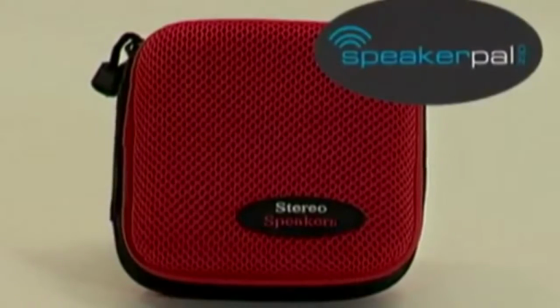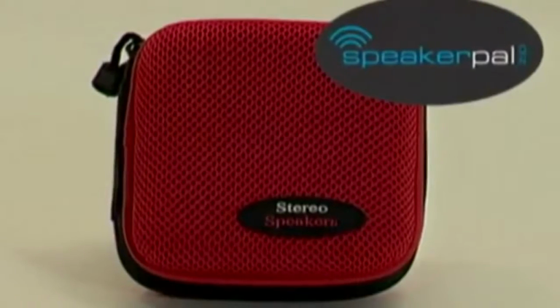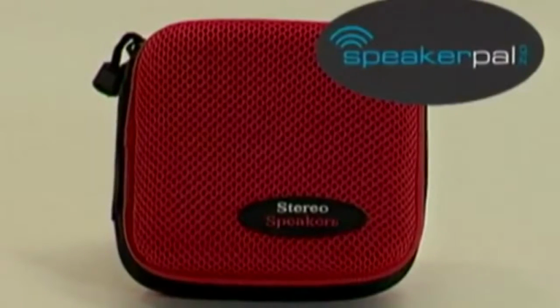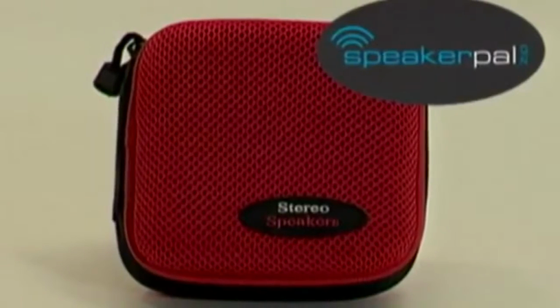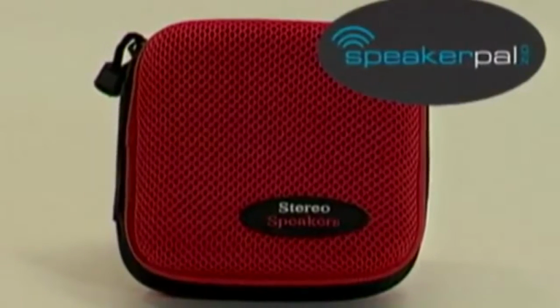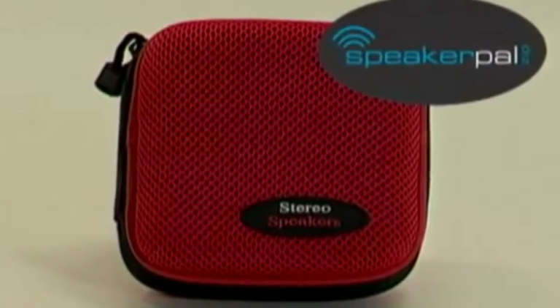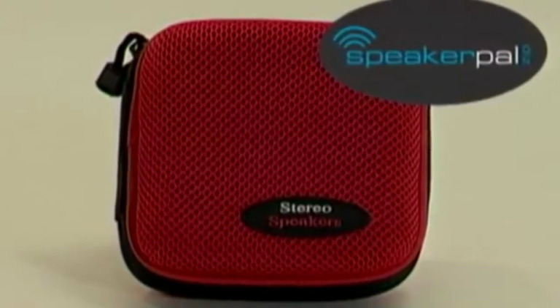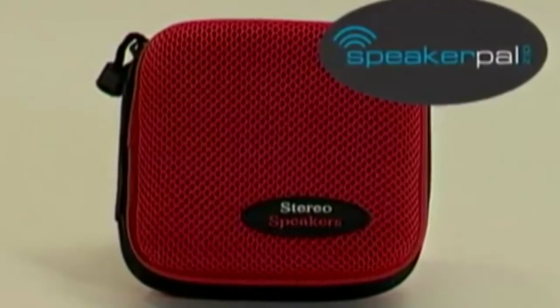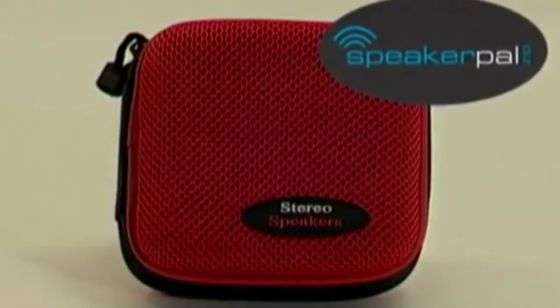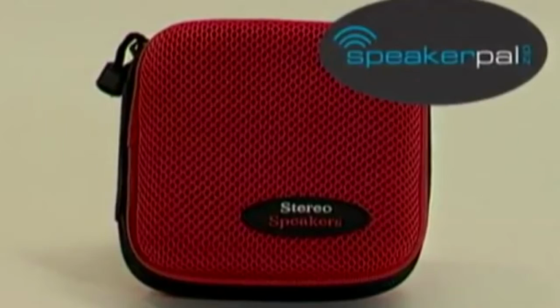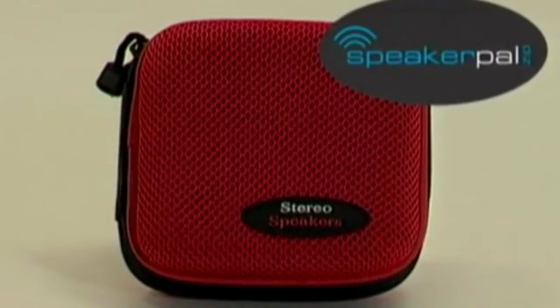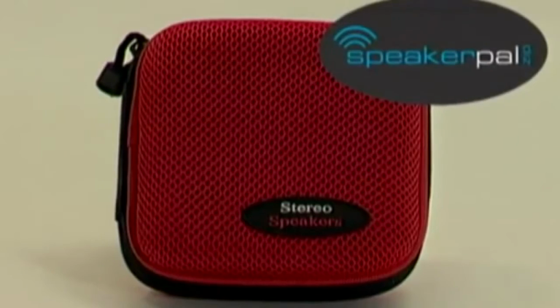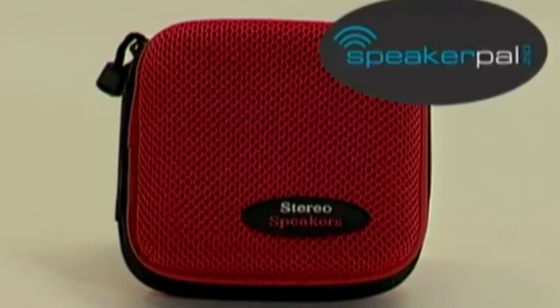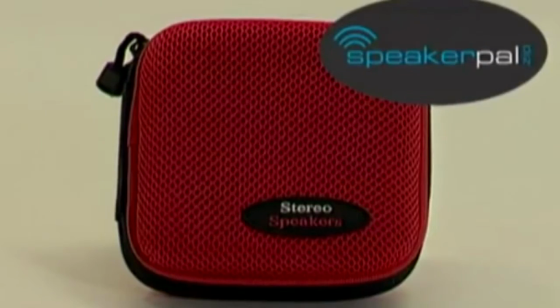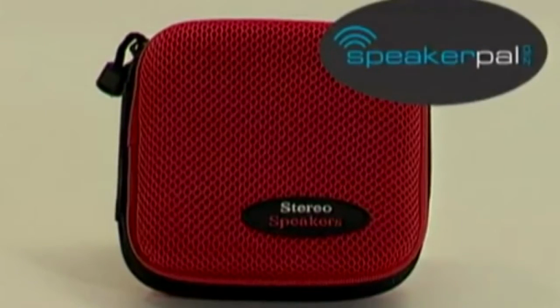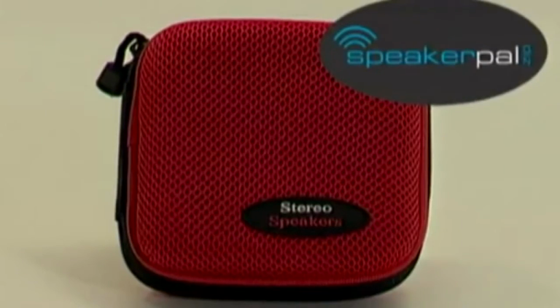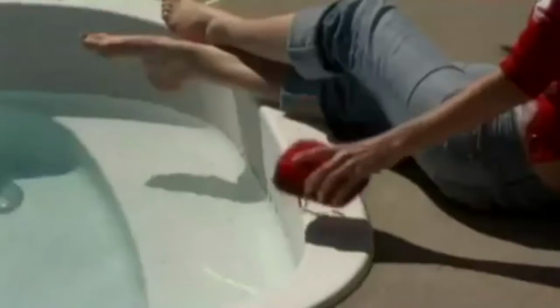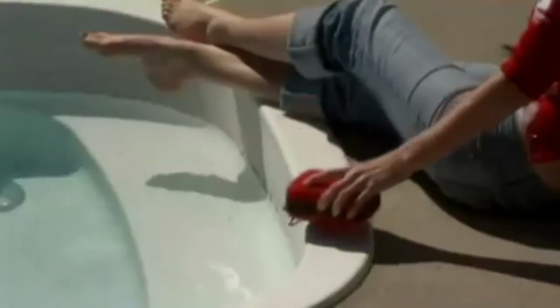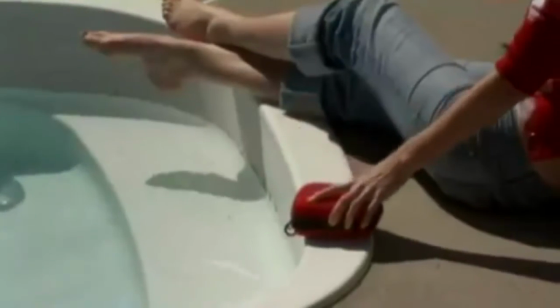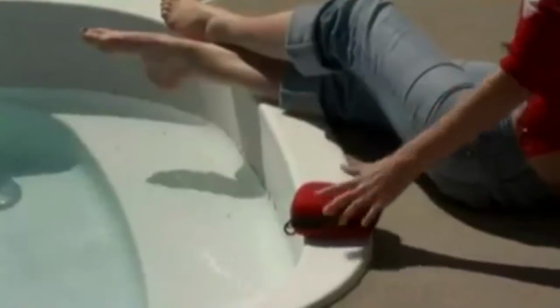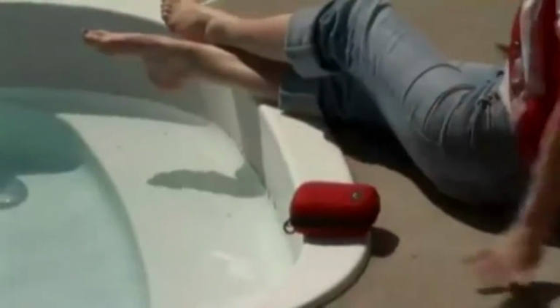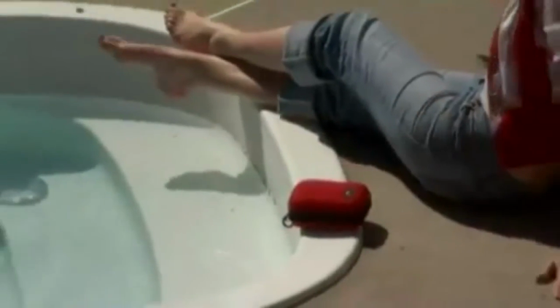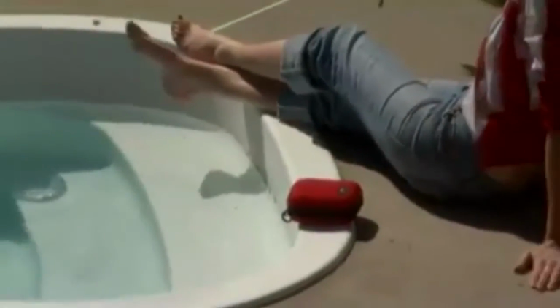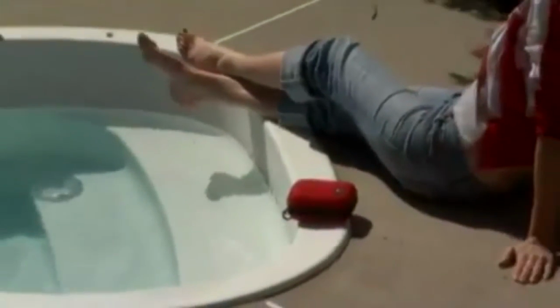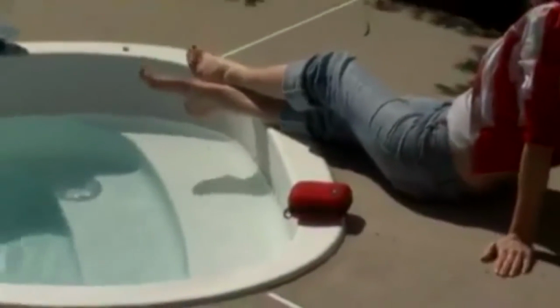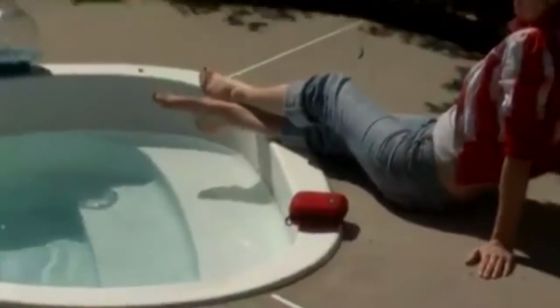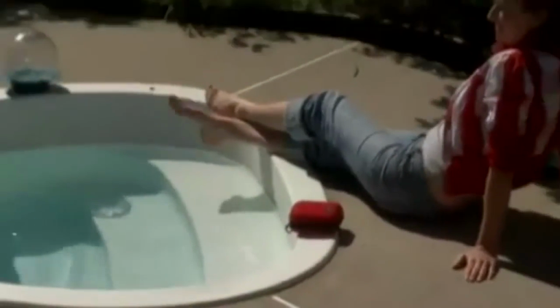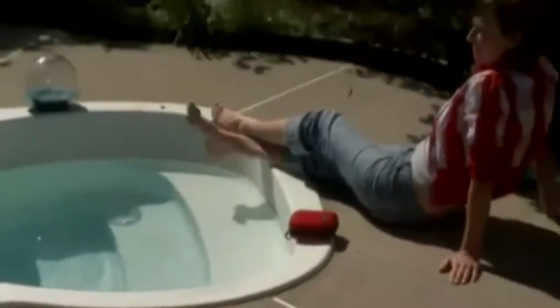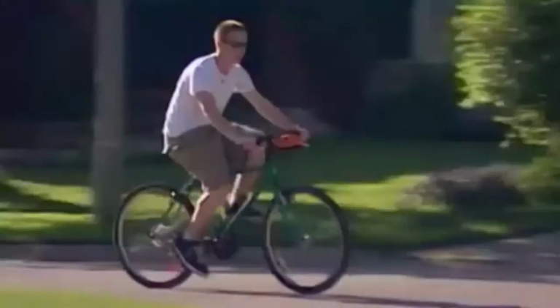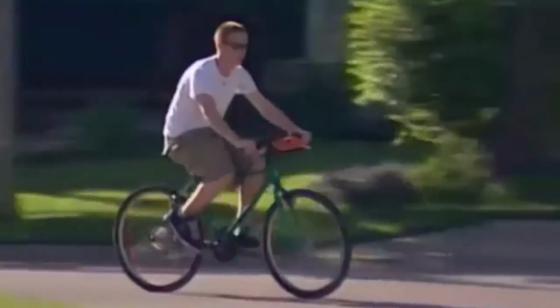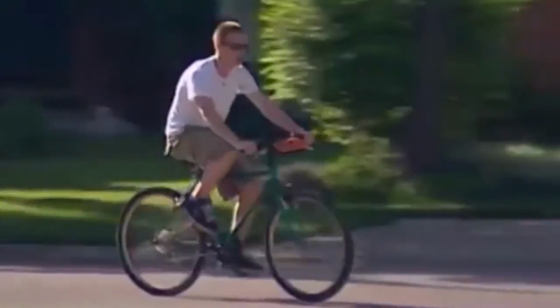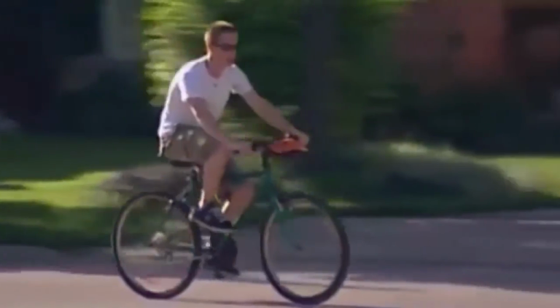Go to the beach with your Speaker Pal. Normally $19.99 — right now get two of them for one dollar. Go to mycoolgadgets.com.